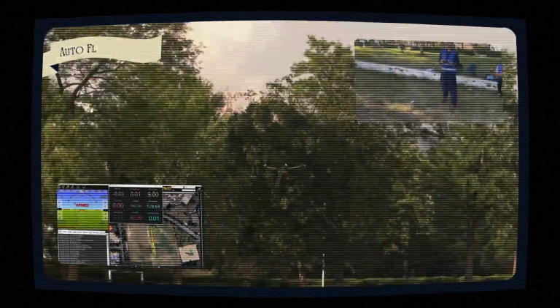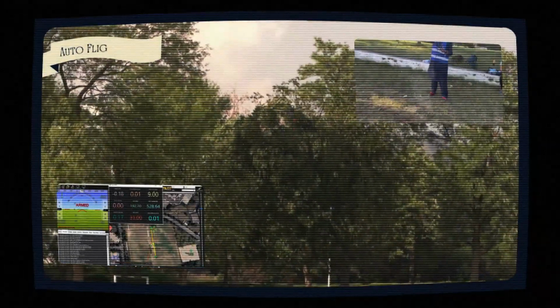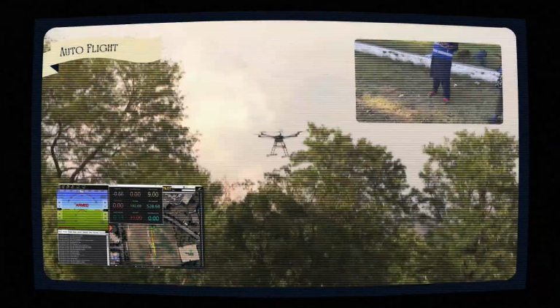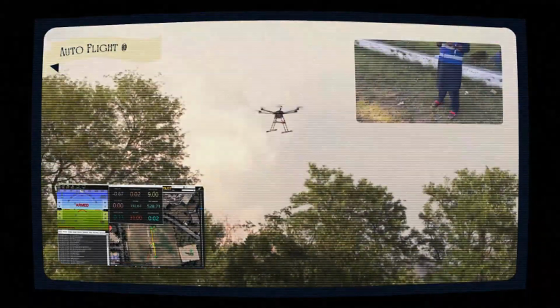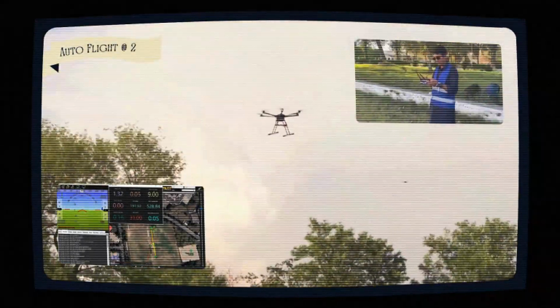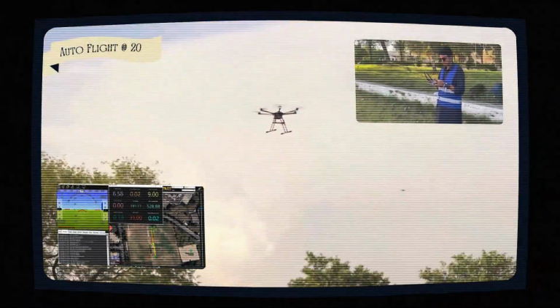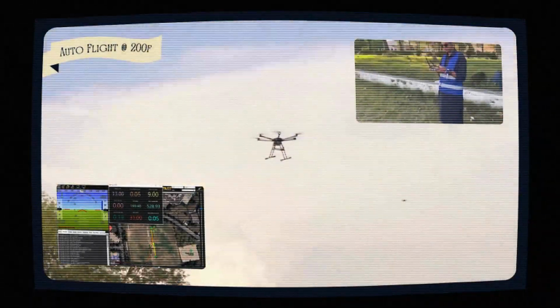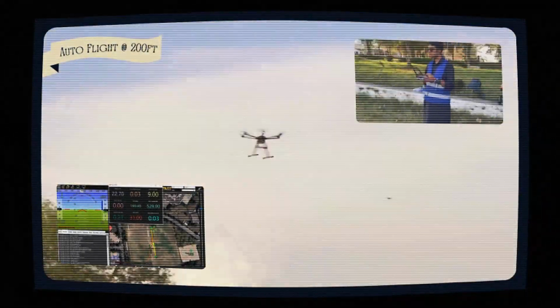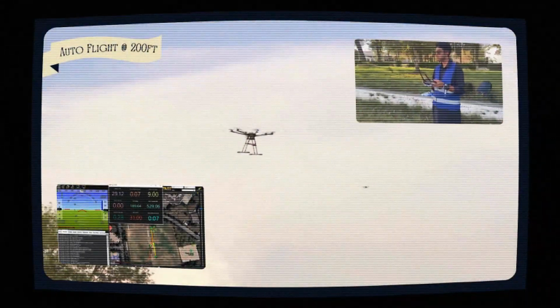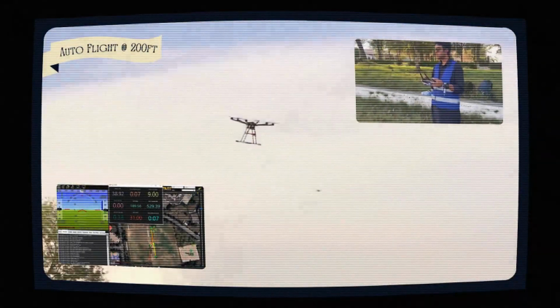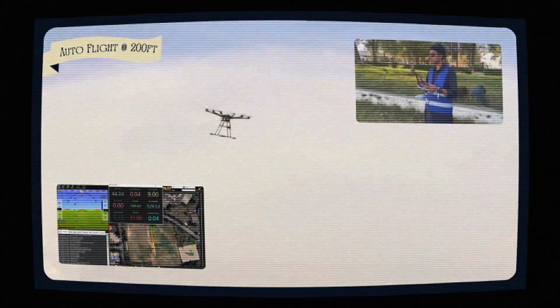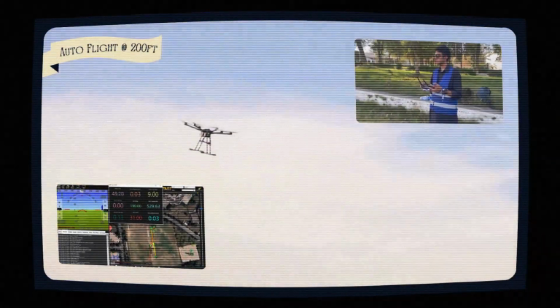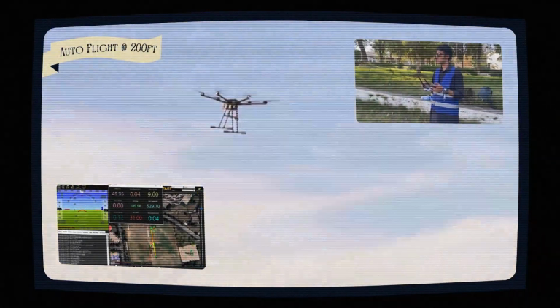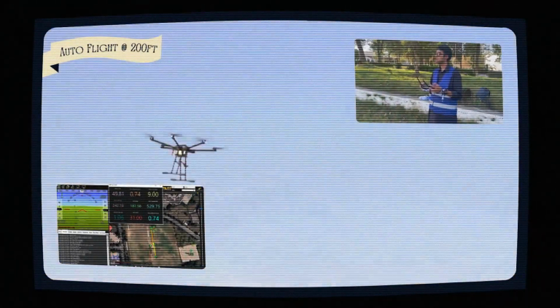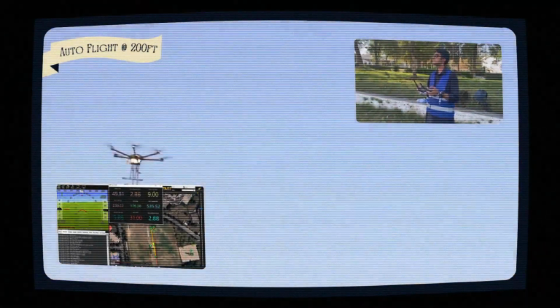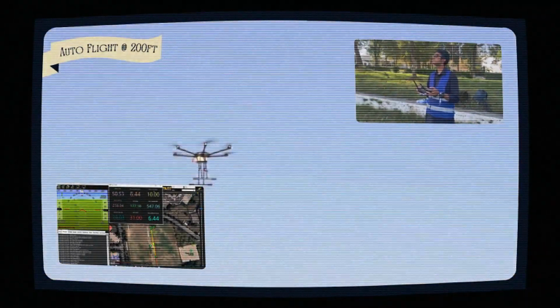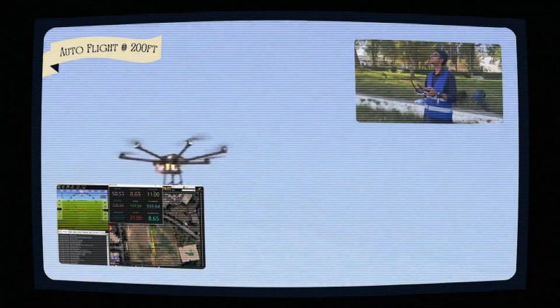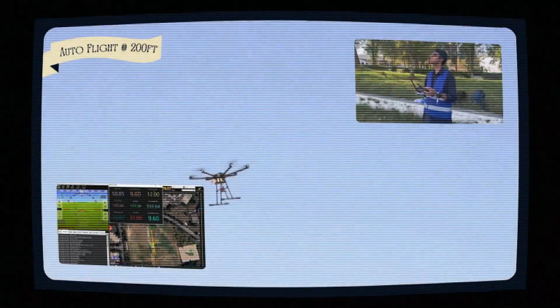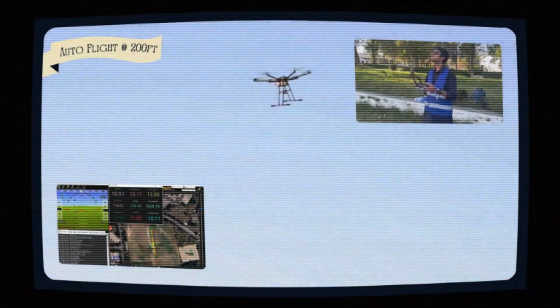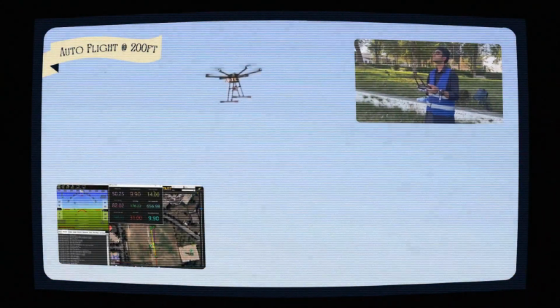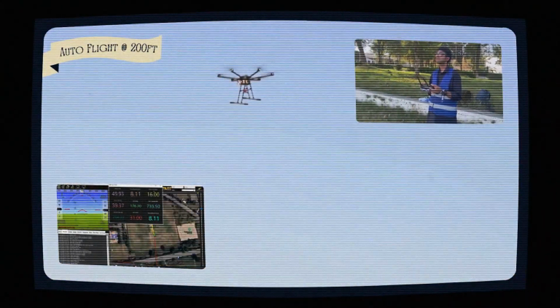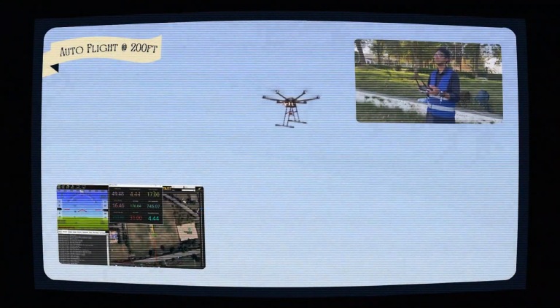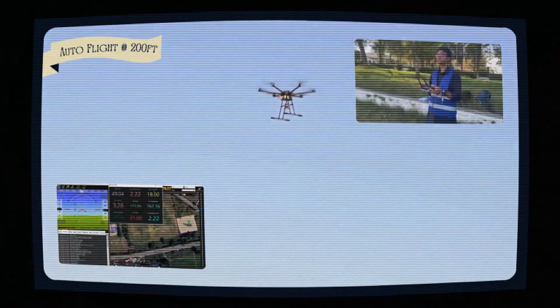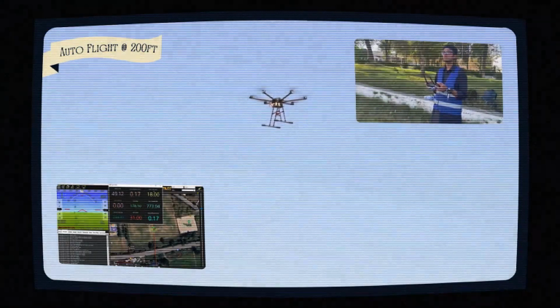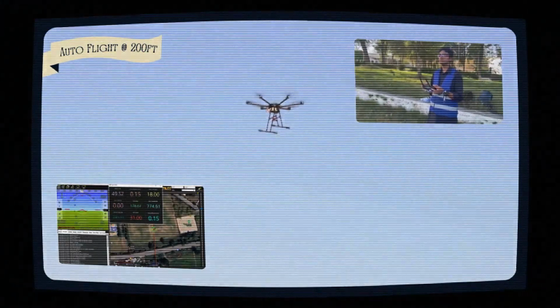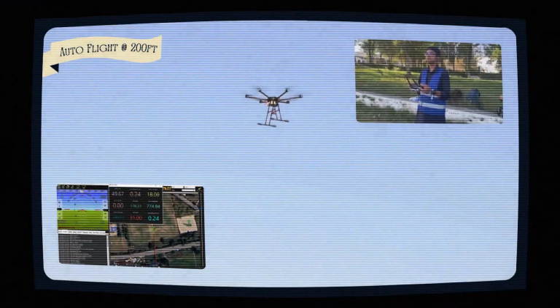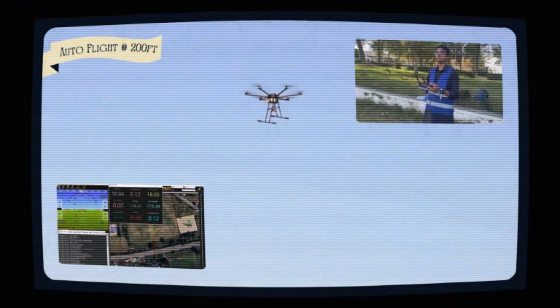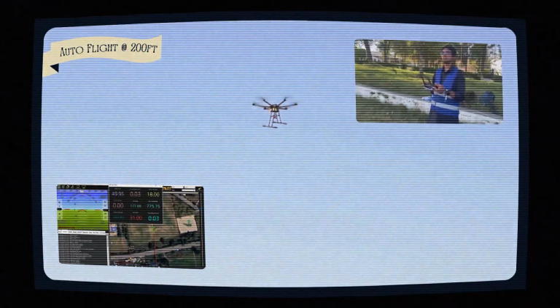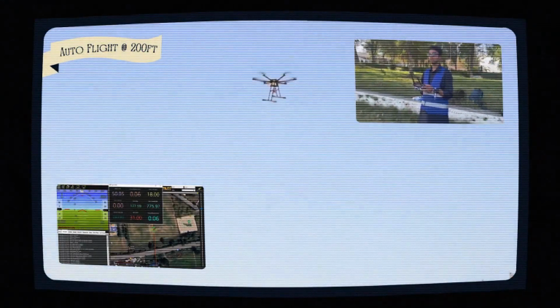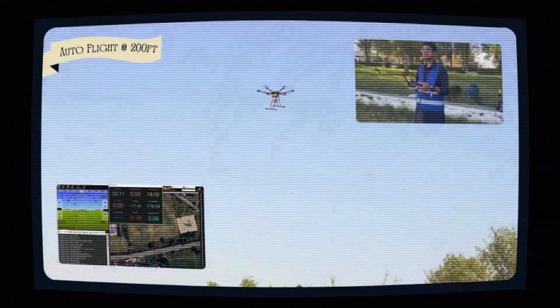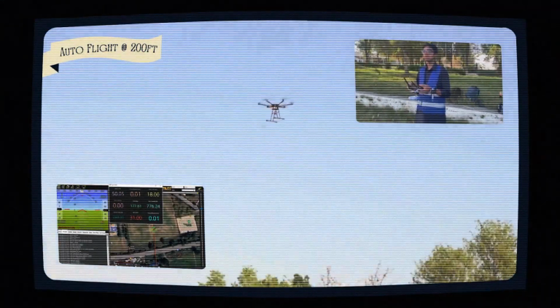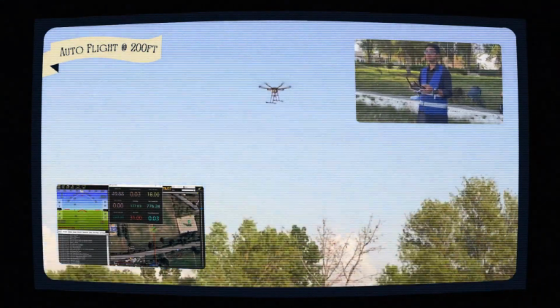Next, Nebula completes an autonomous flight, traveling 200 feet from the safety pilot, after which the pilot switches to manual mode and lands the hexacopter safely.